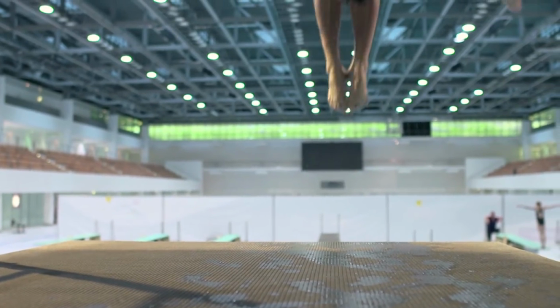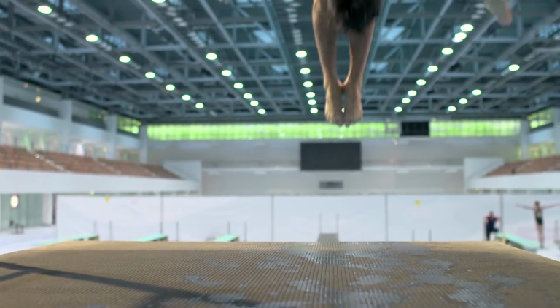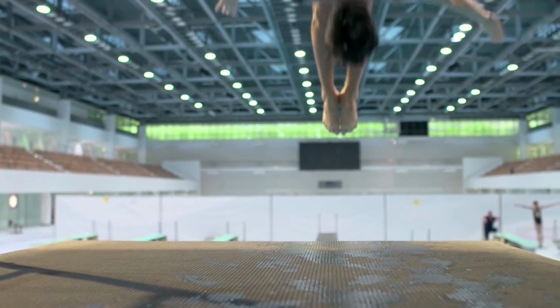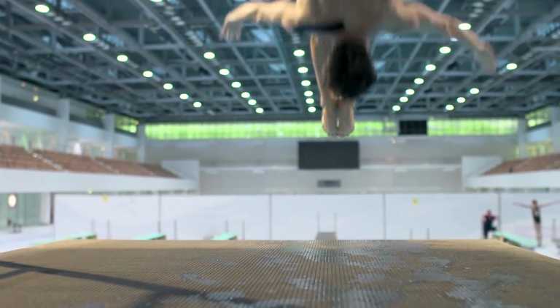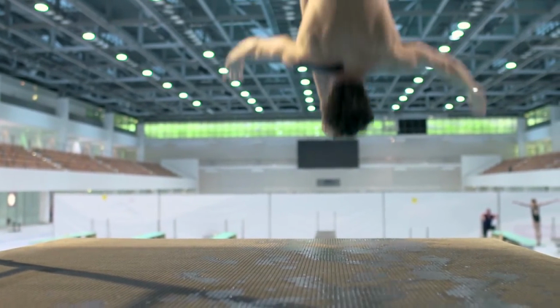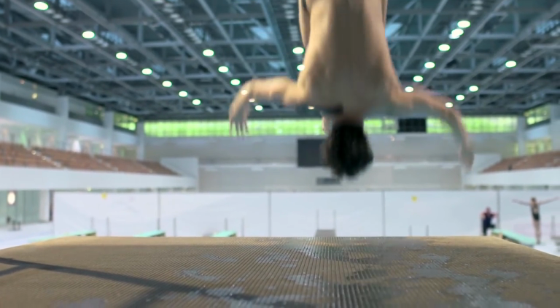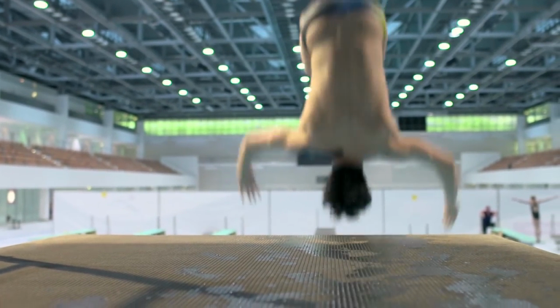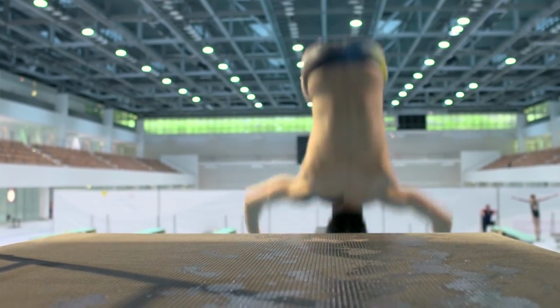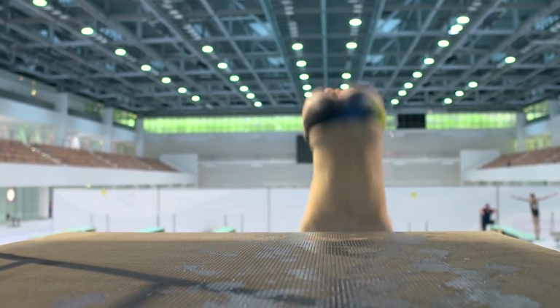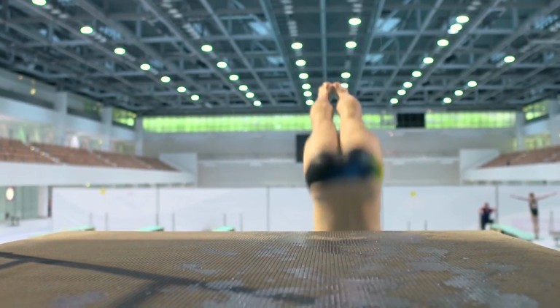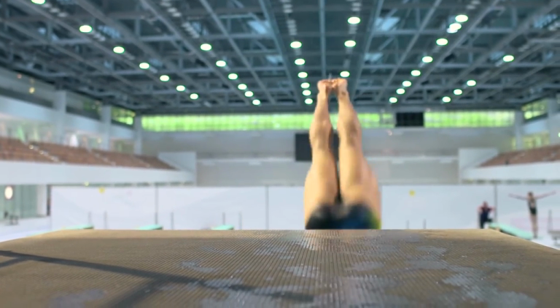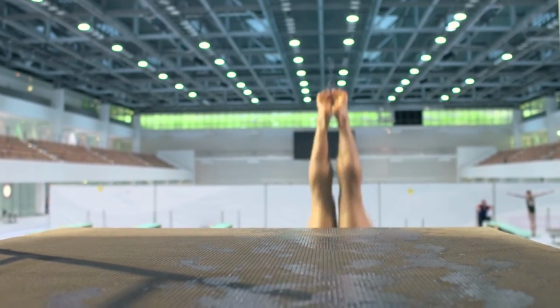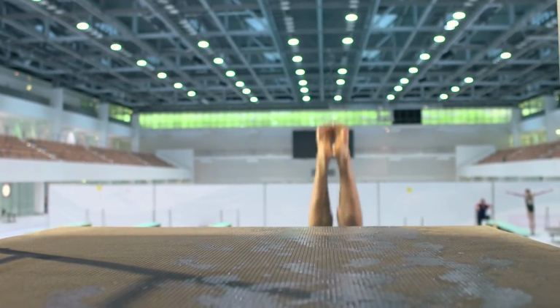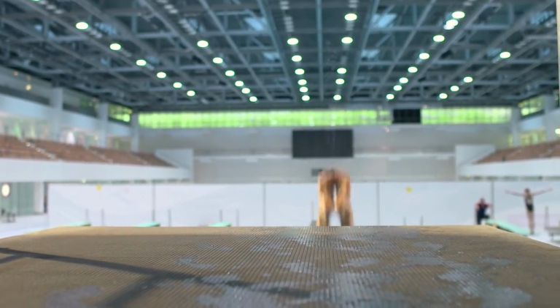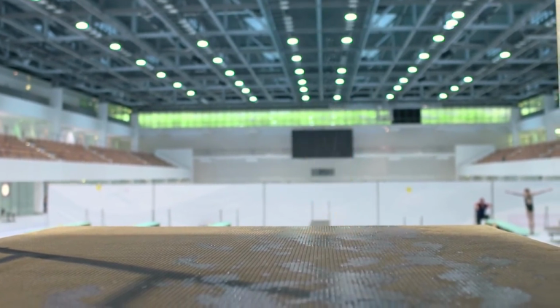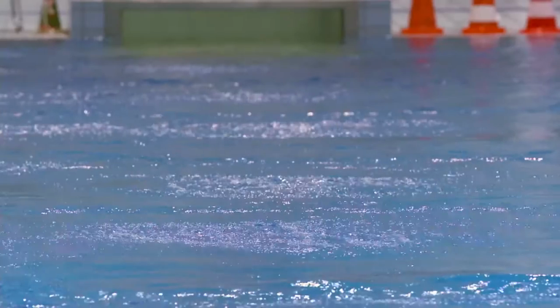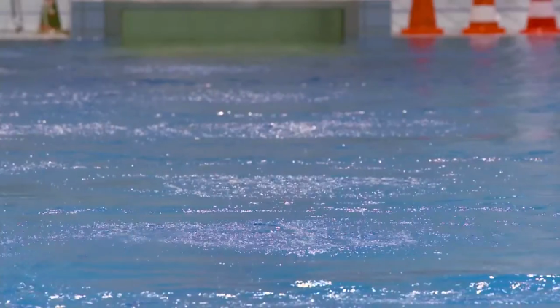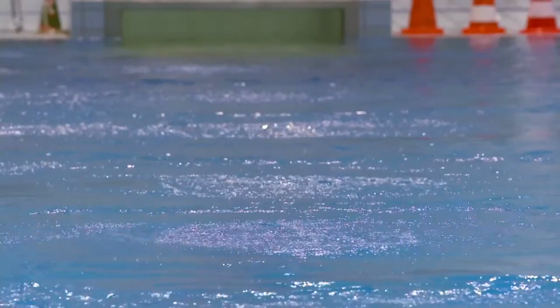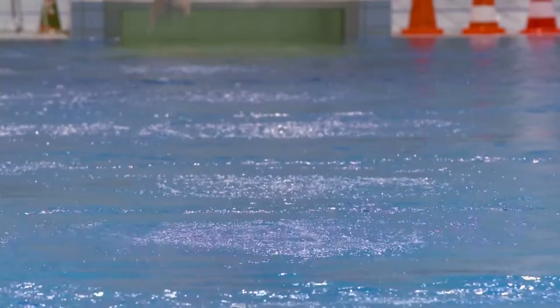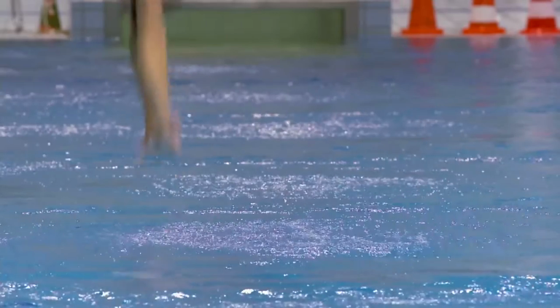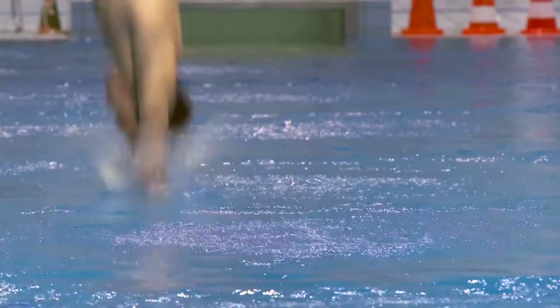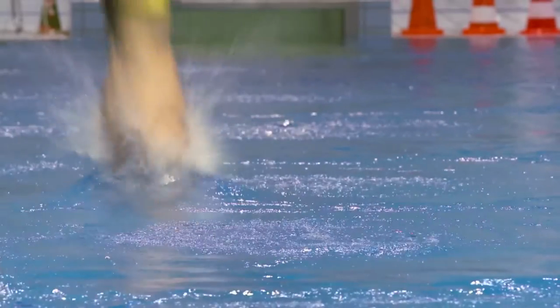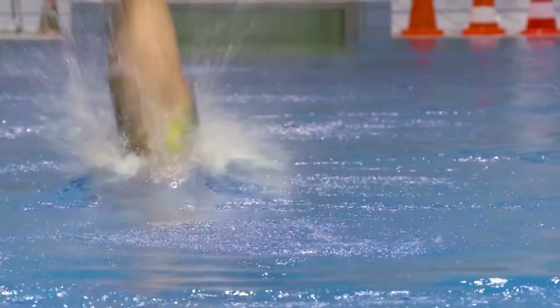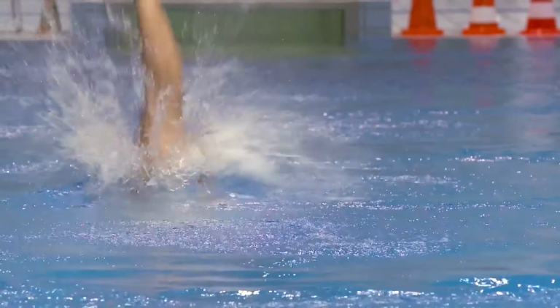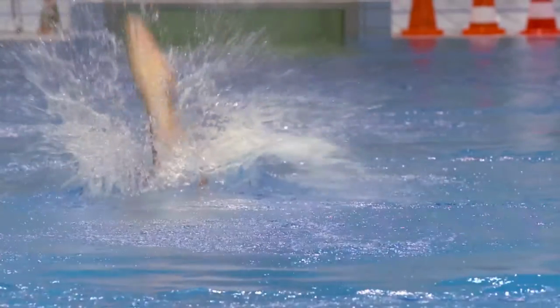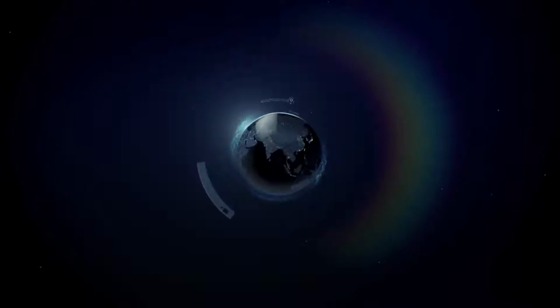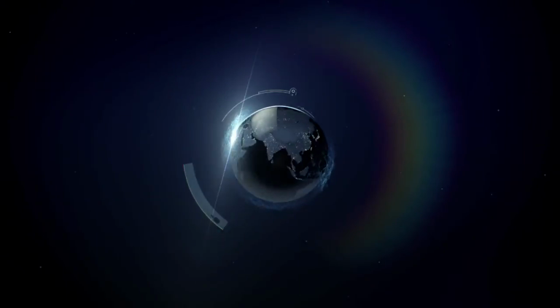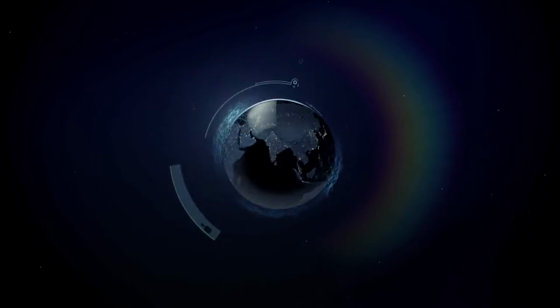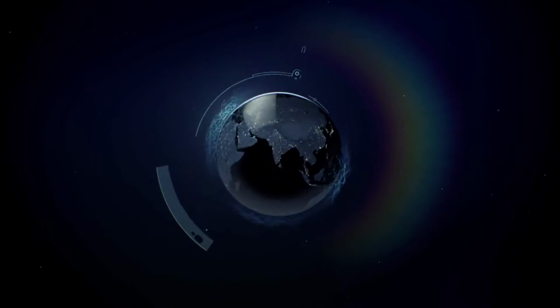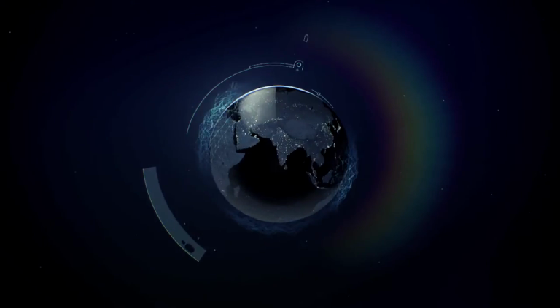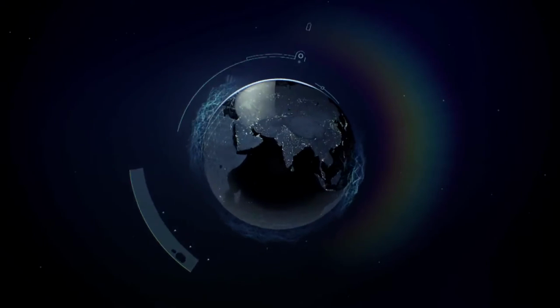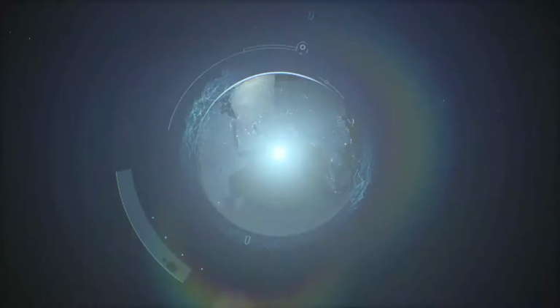We're in Berlin, Germany, exploring diving technique with Olympic silver medalist Patrick Hausting.